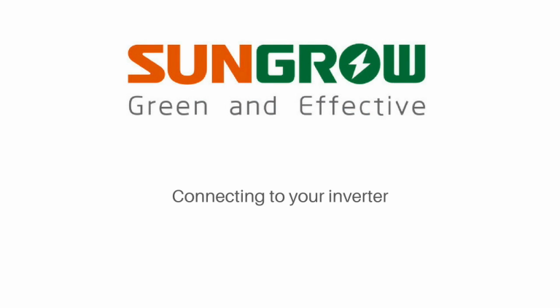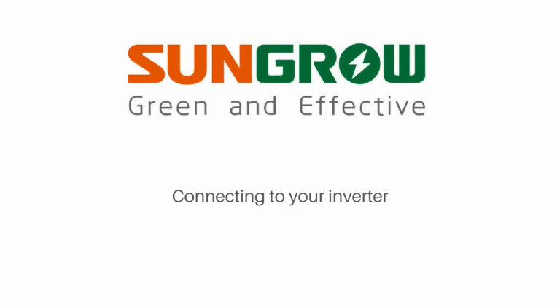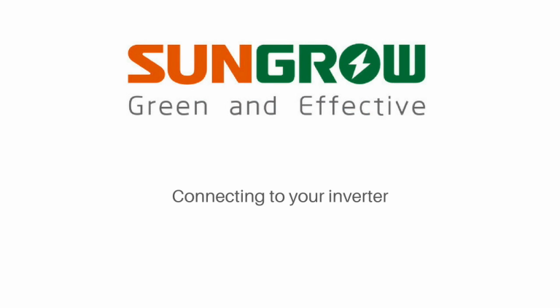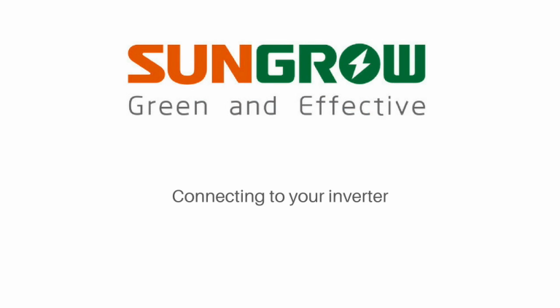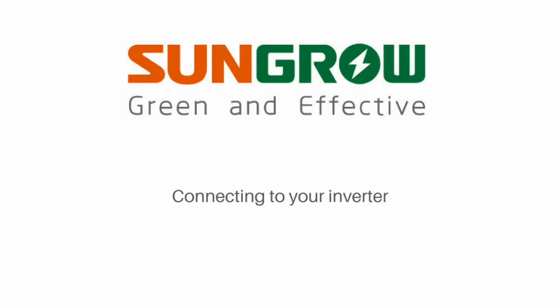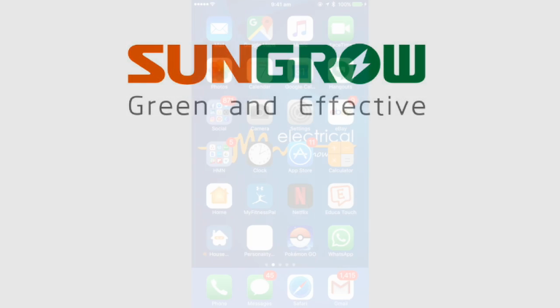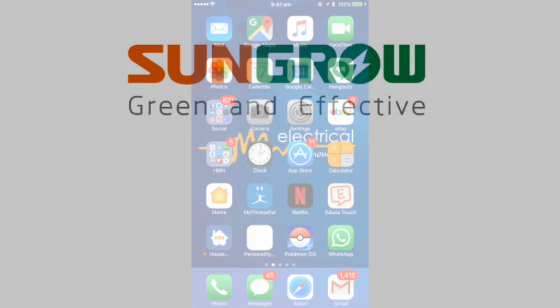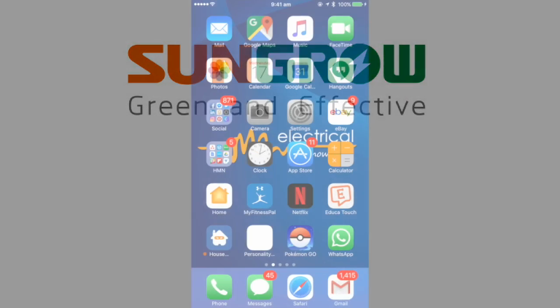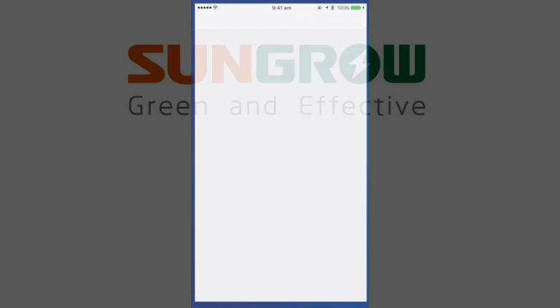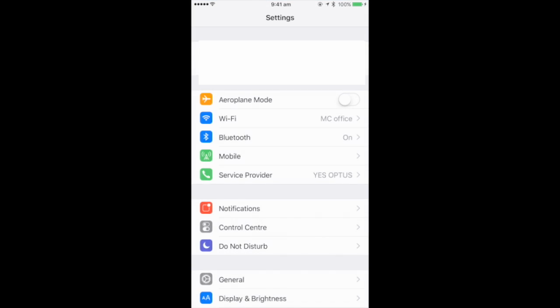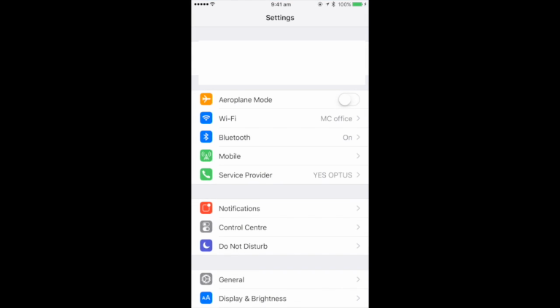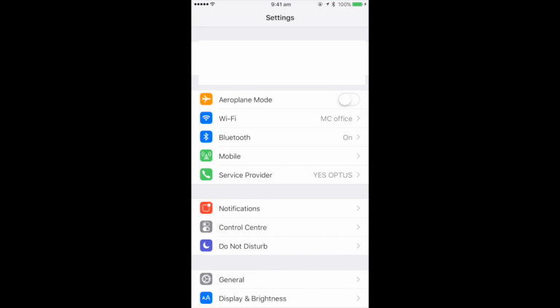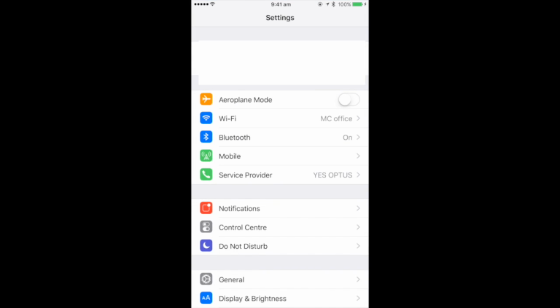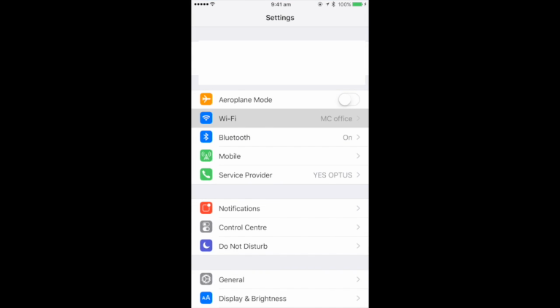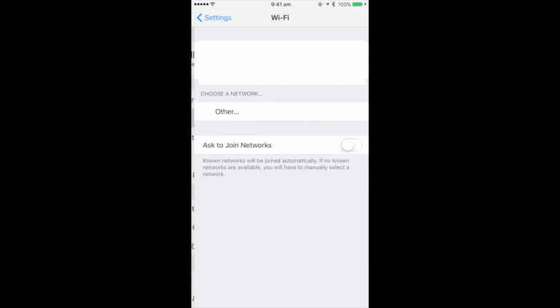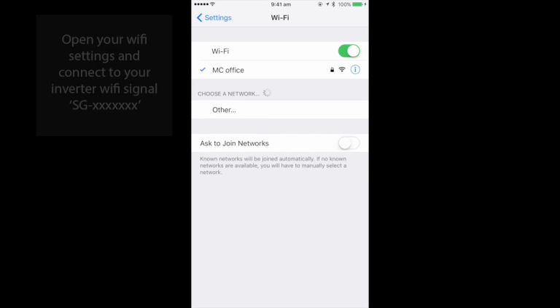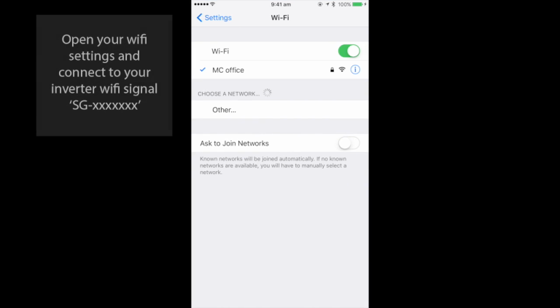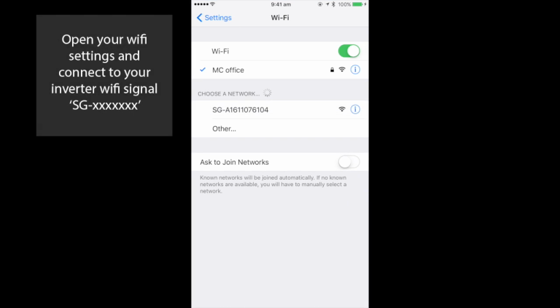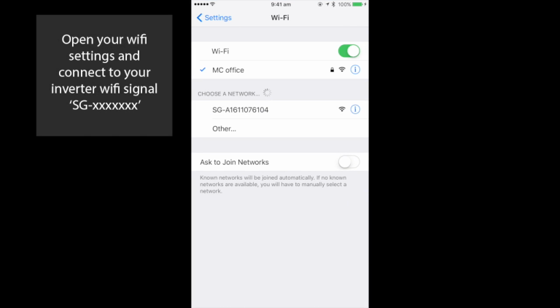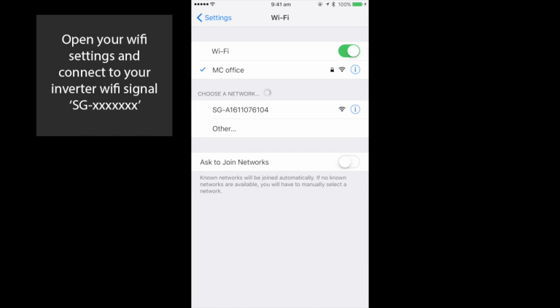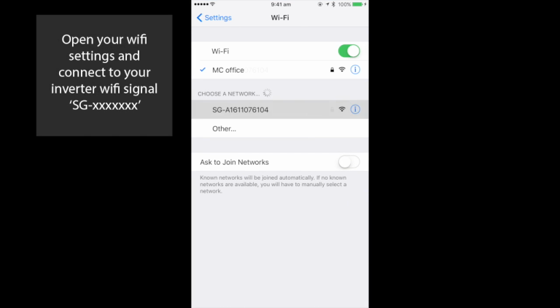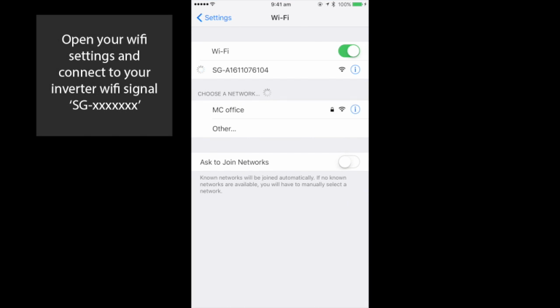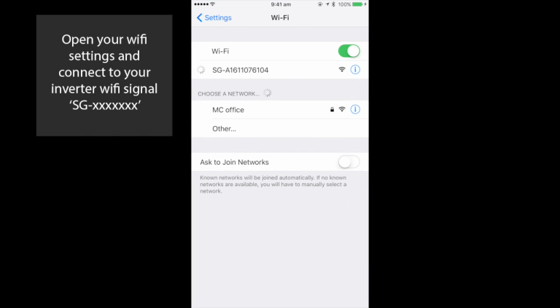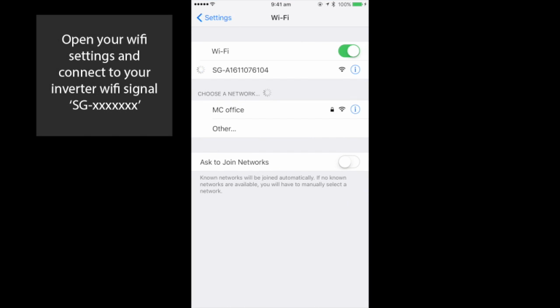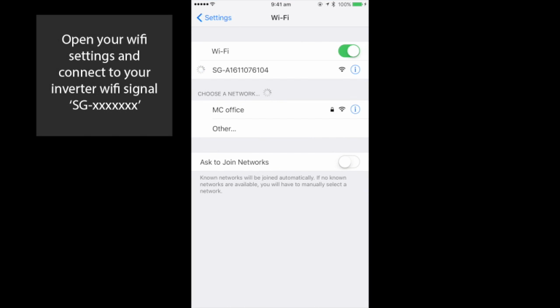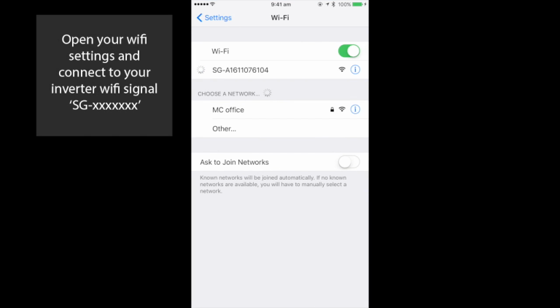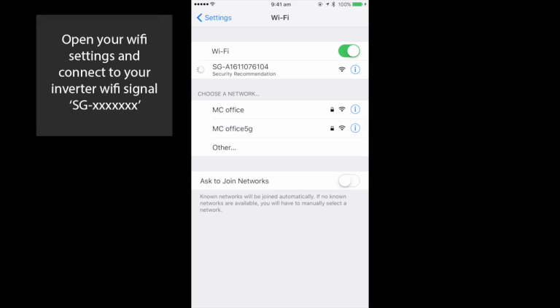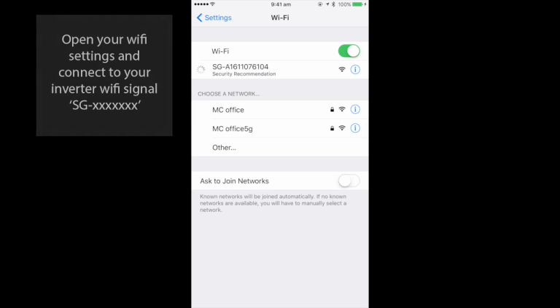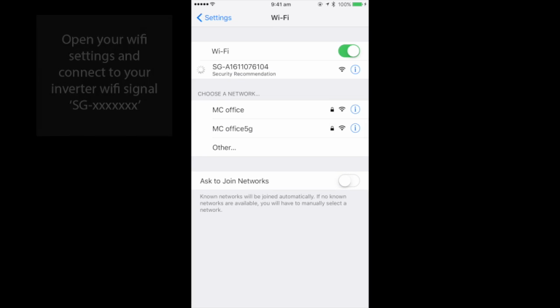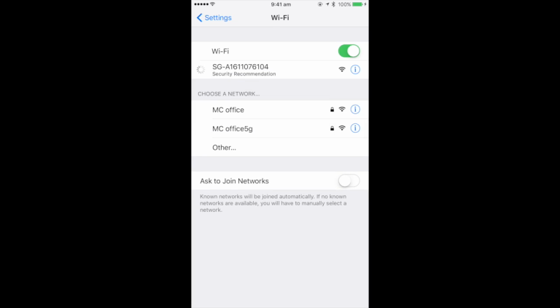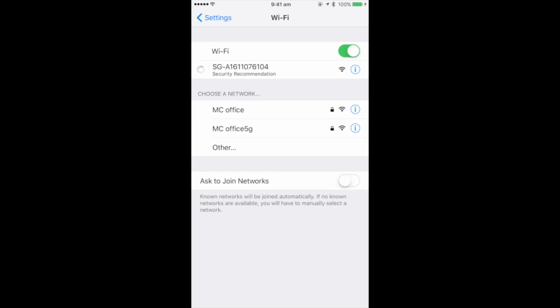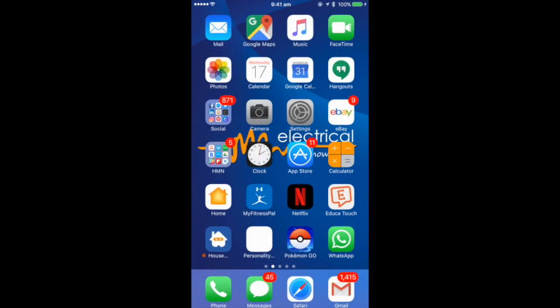The next step is to connect directly to your inverter's Wi-Fi by selecting the SG signal on your device Wi-Fi settings.